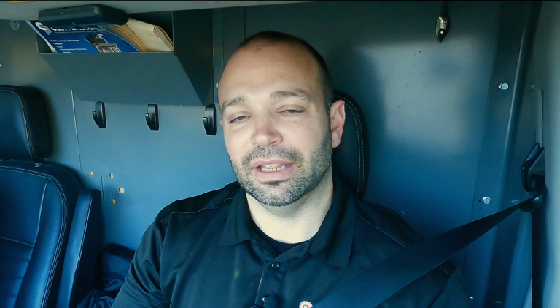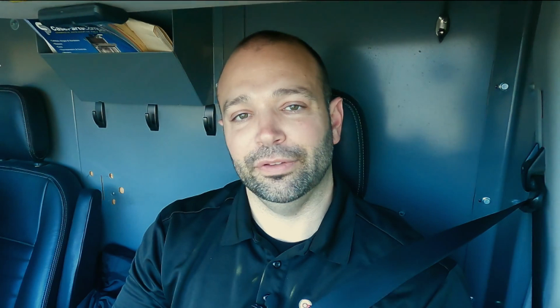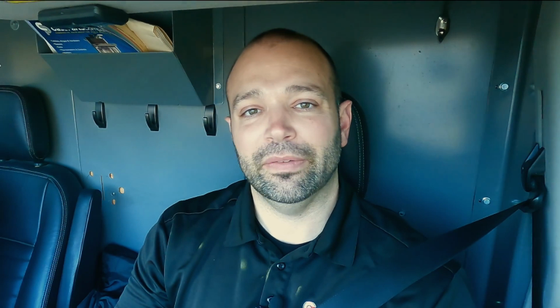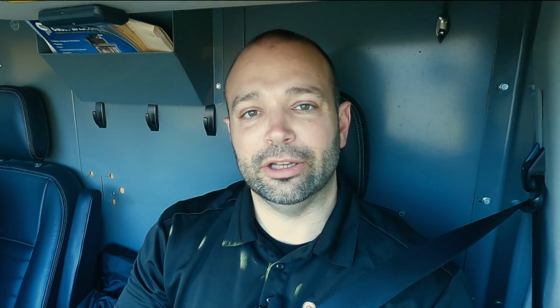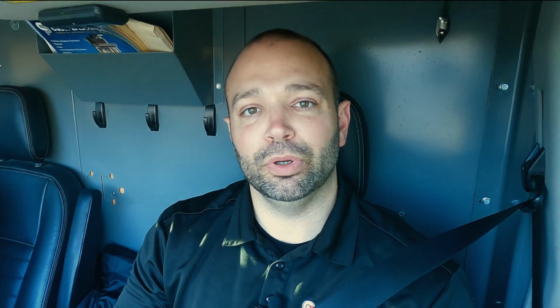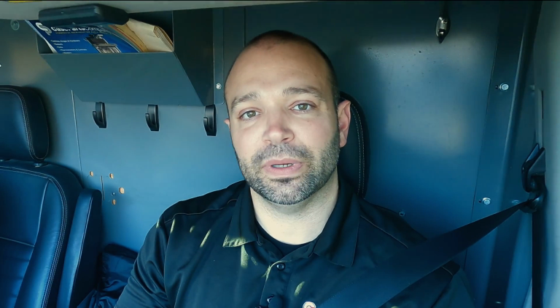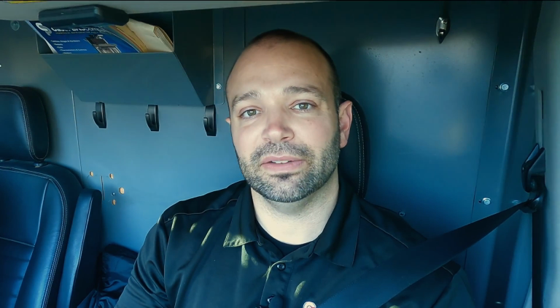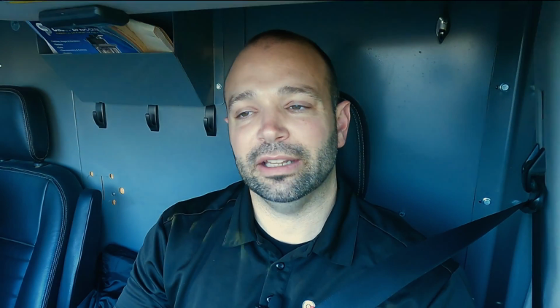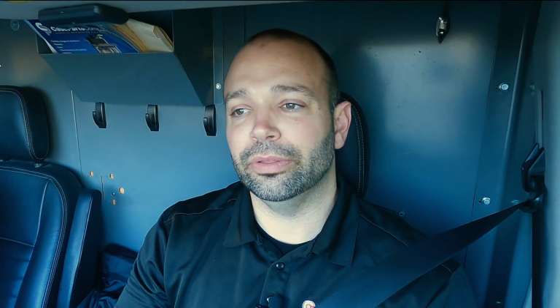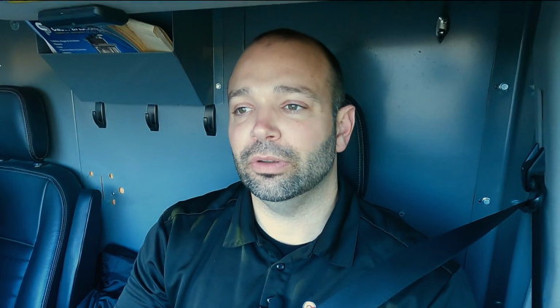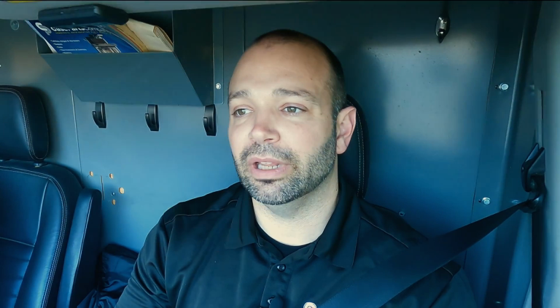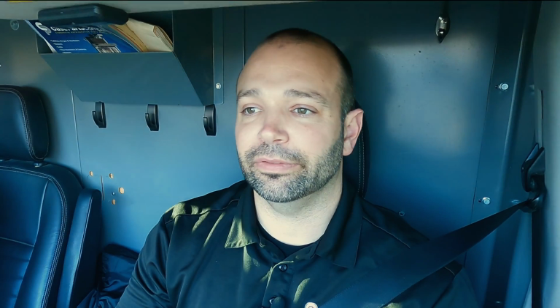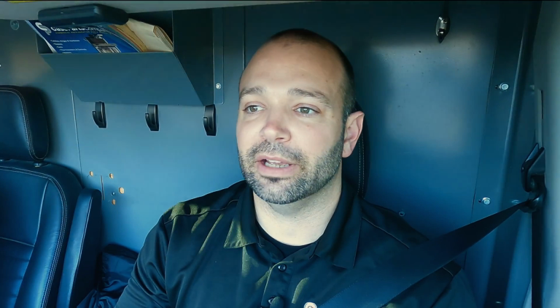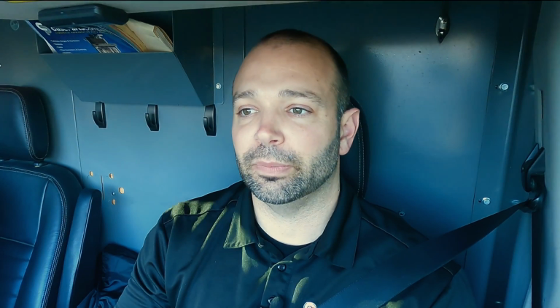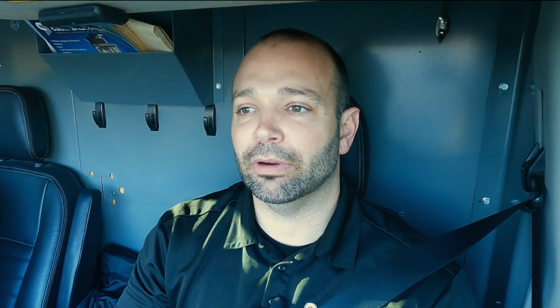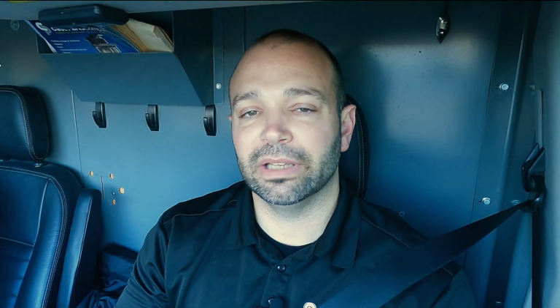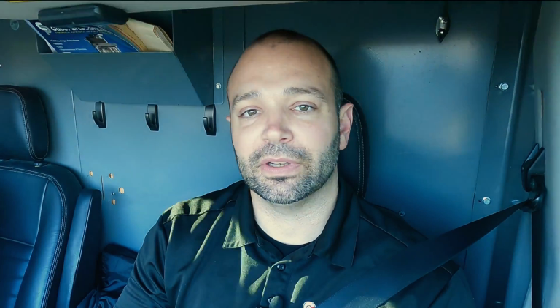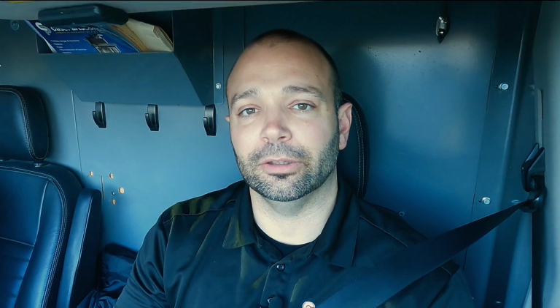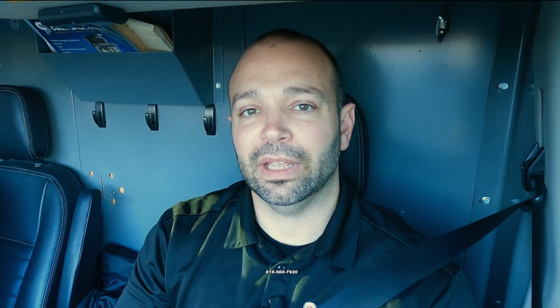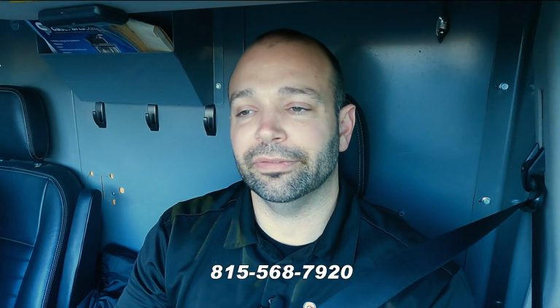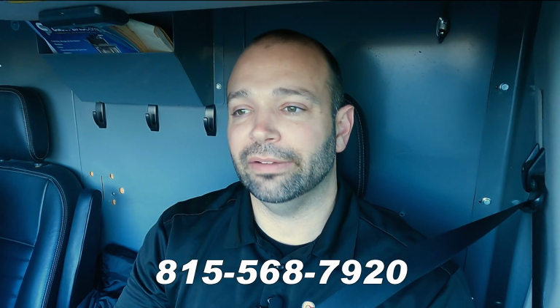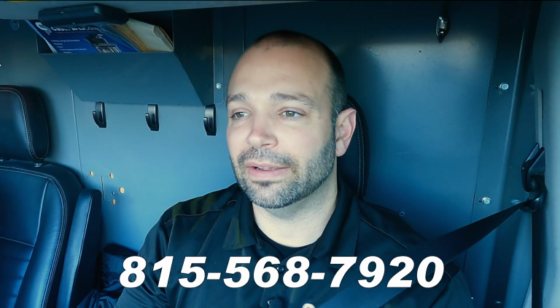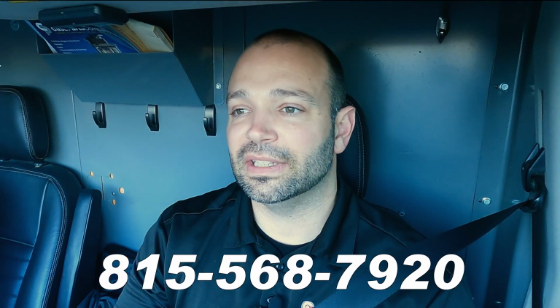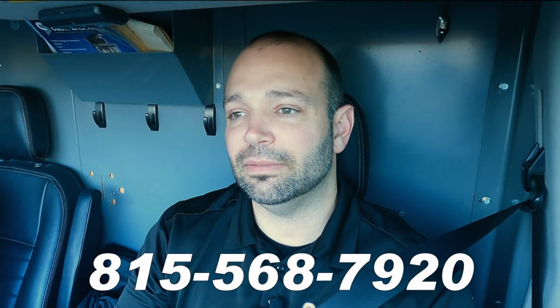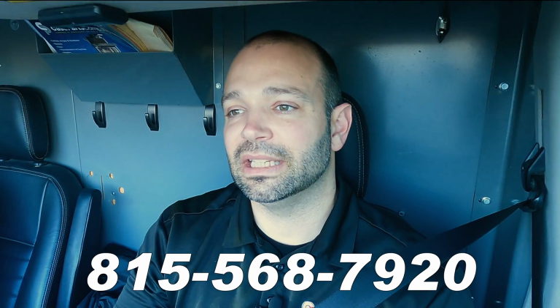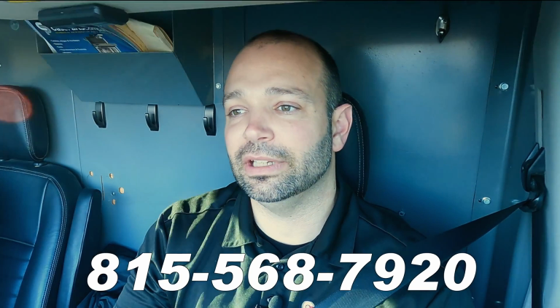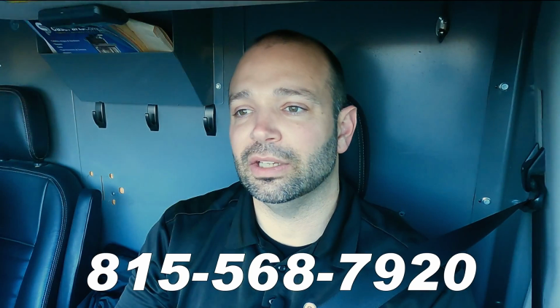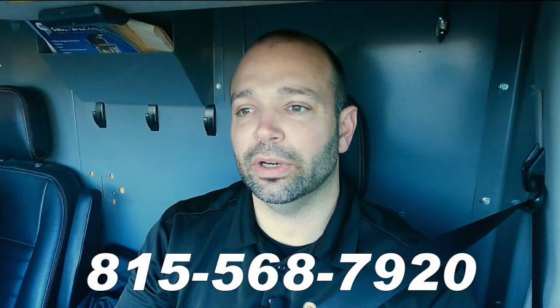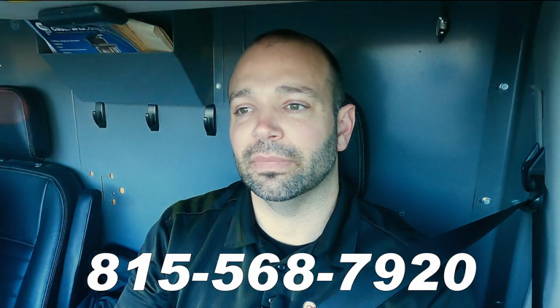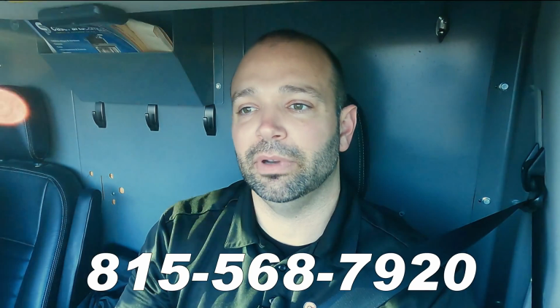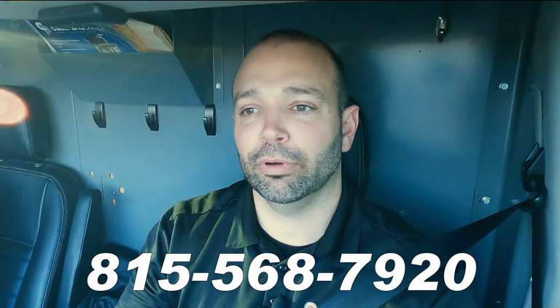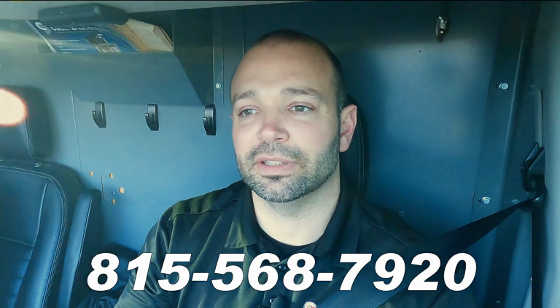If you have an EcoBoost Transit van and you think you could benefit from the extra power, give us a call at 815-568-7920. I'm Nick Pregnitz.